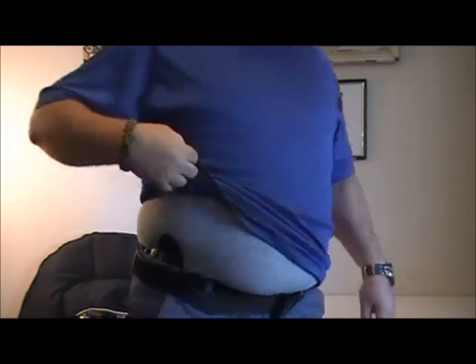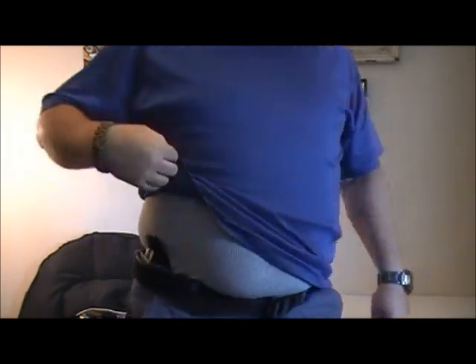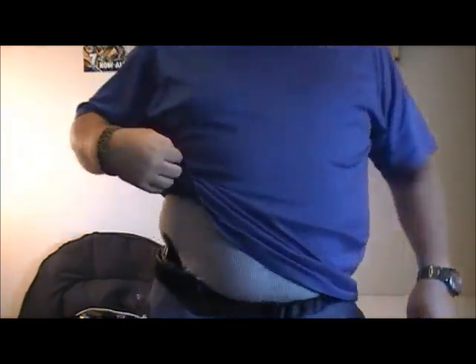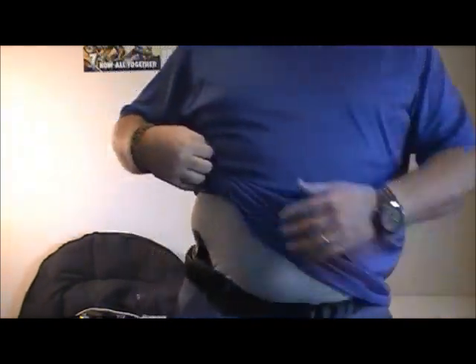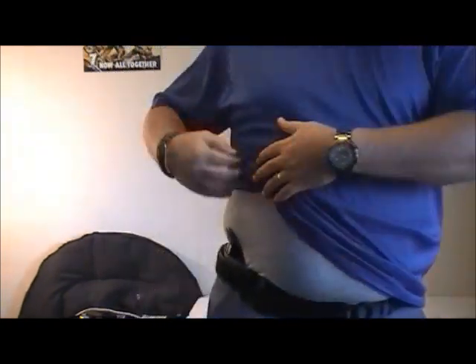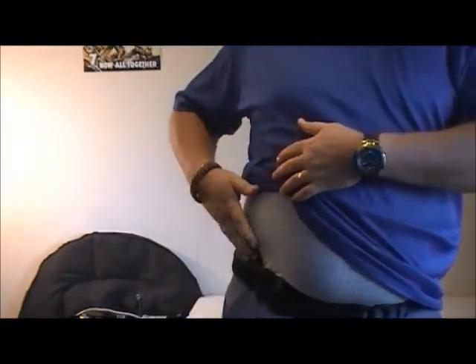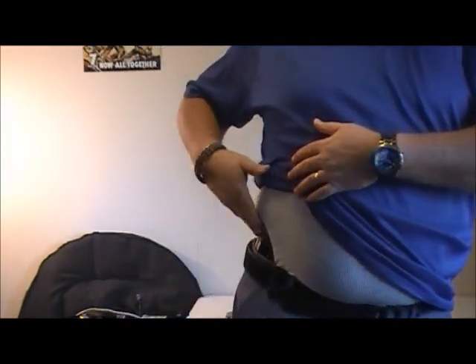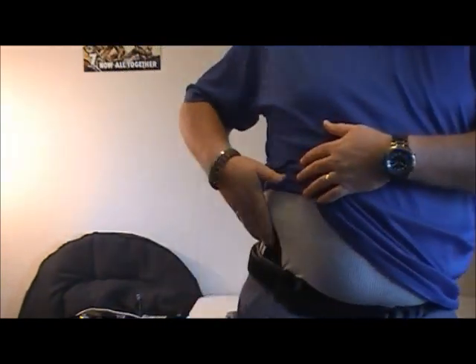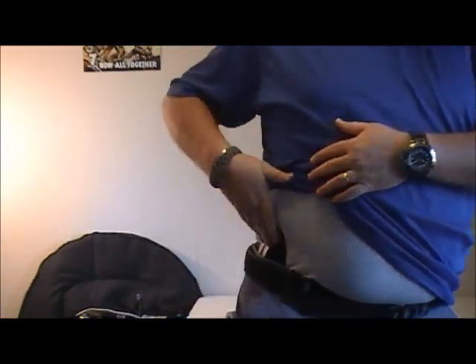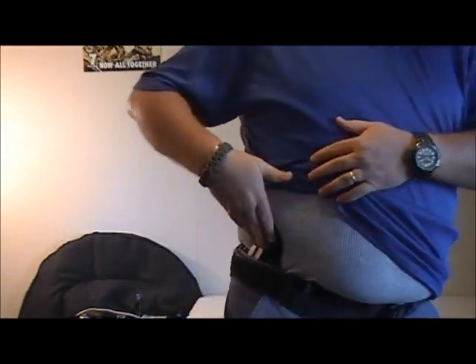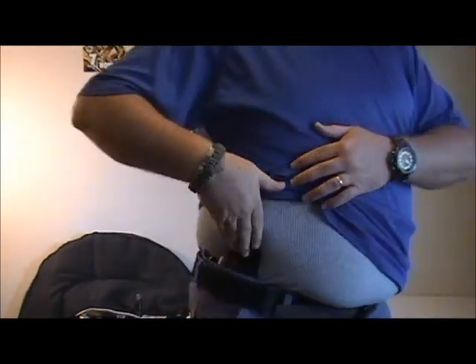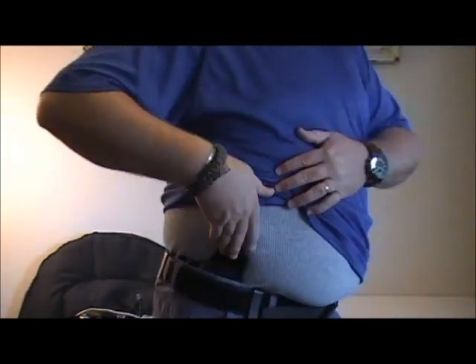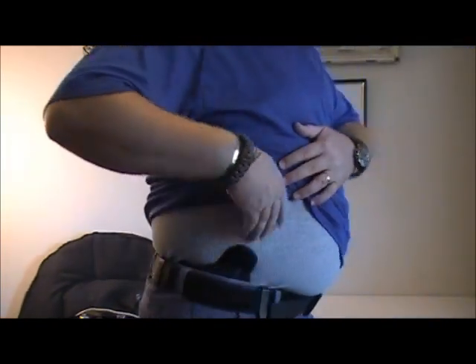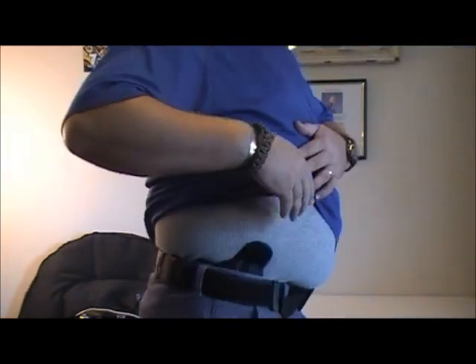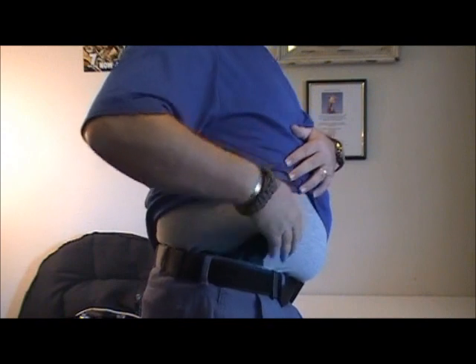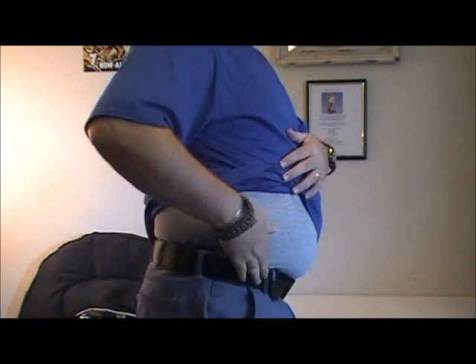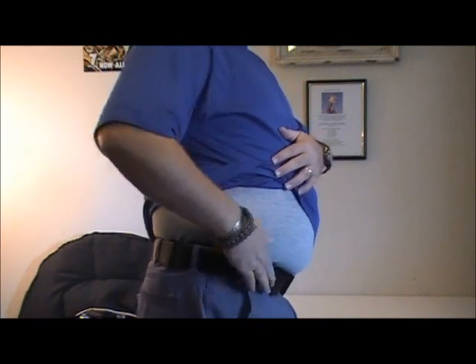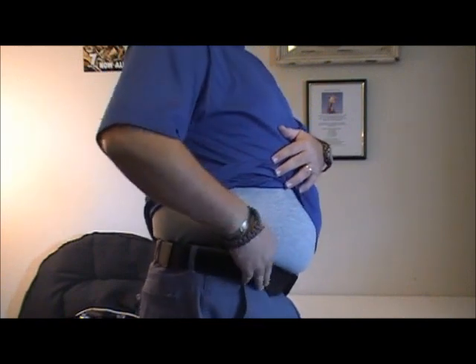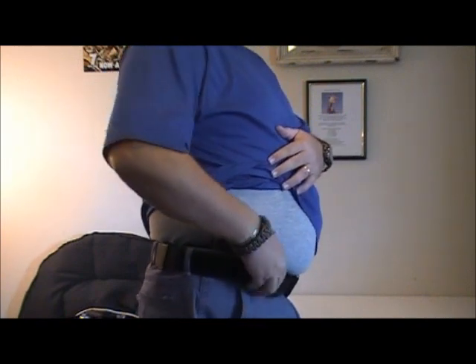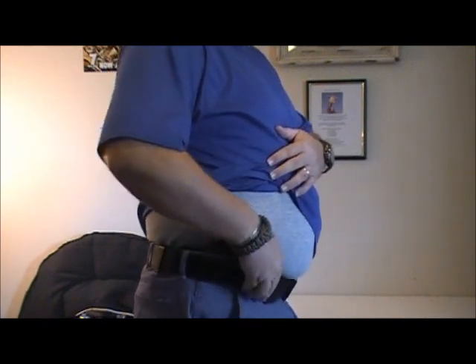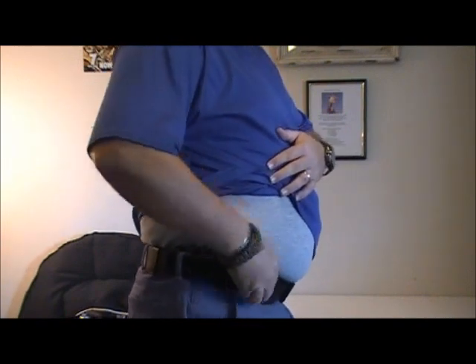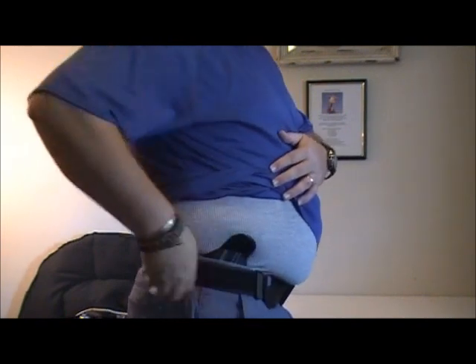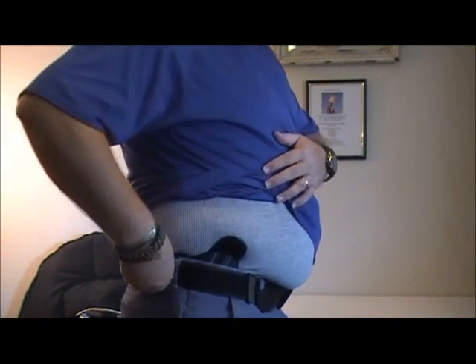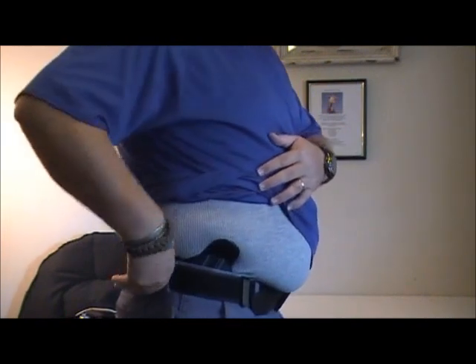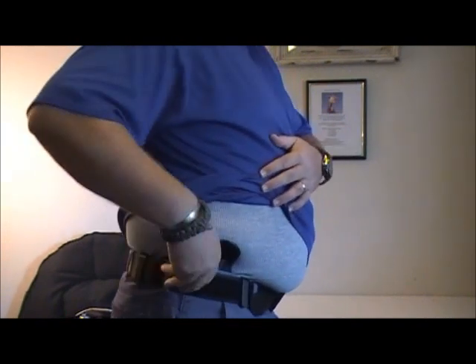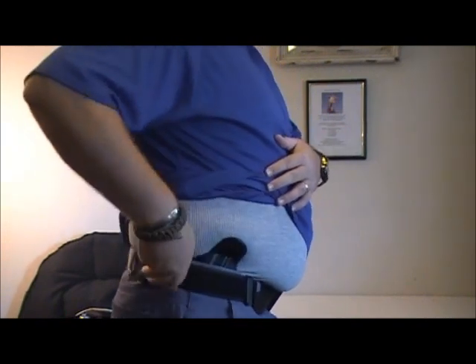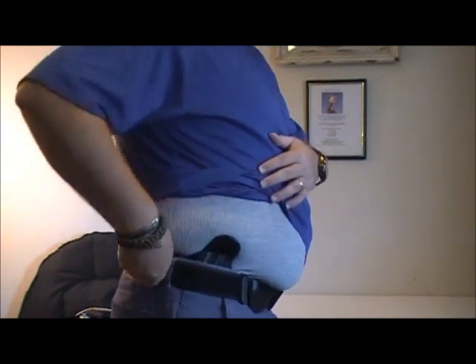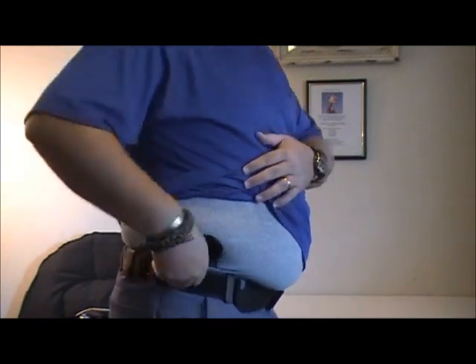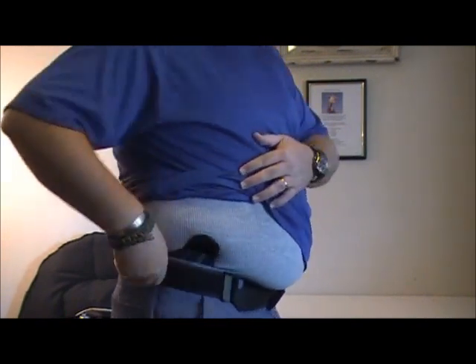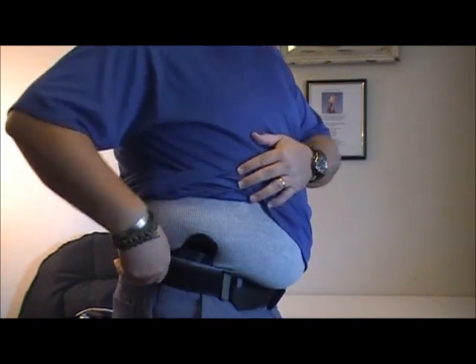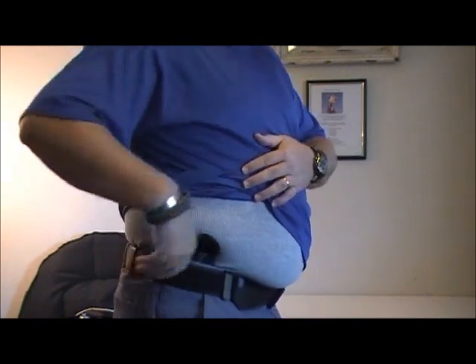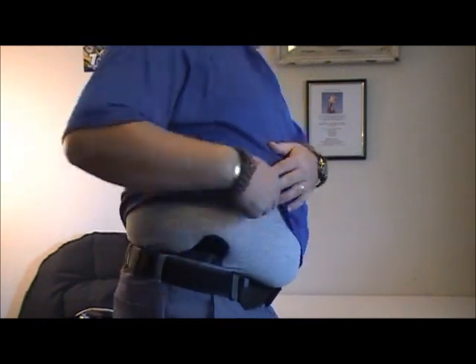You can see where the holster is now. Clips are over the belt. So that's what it looks like when it's on.